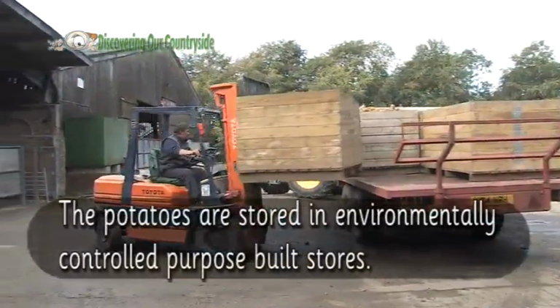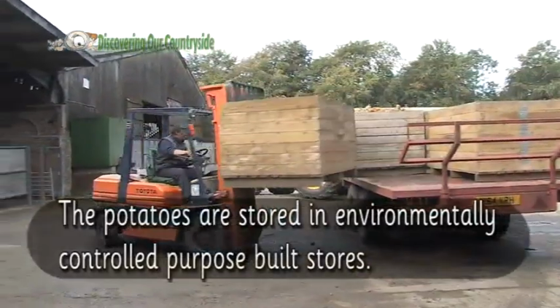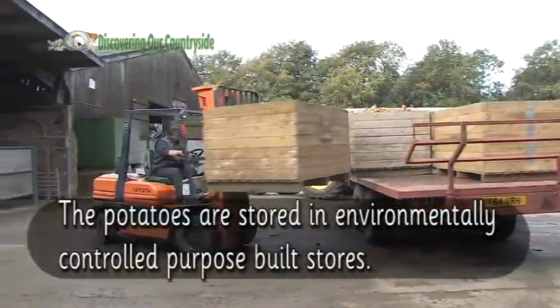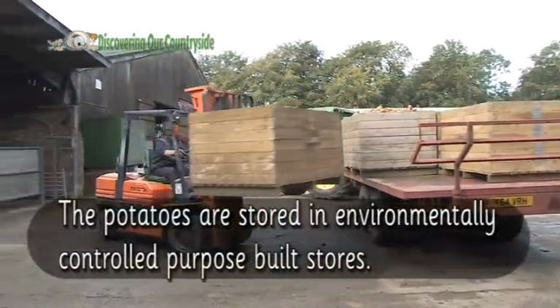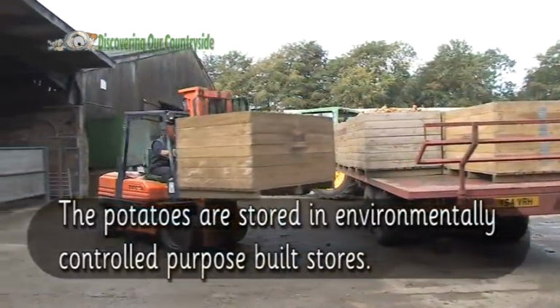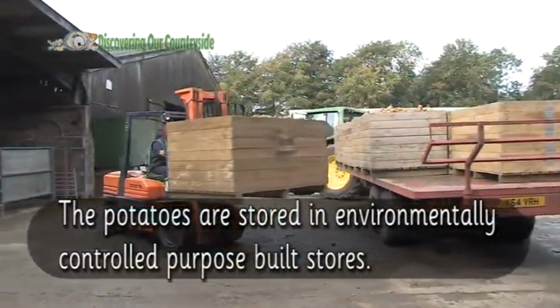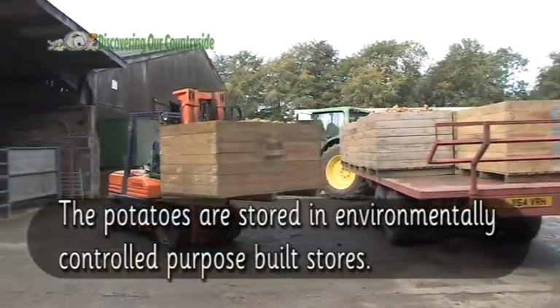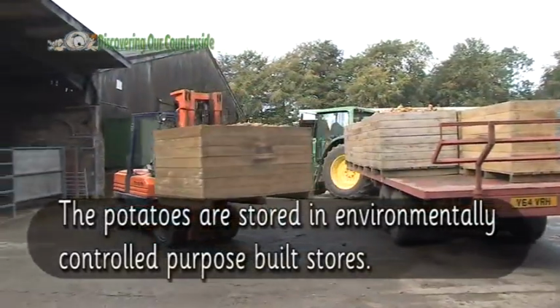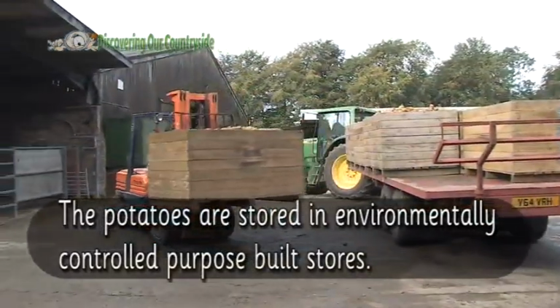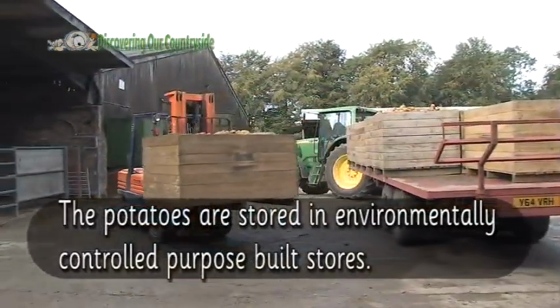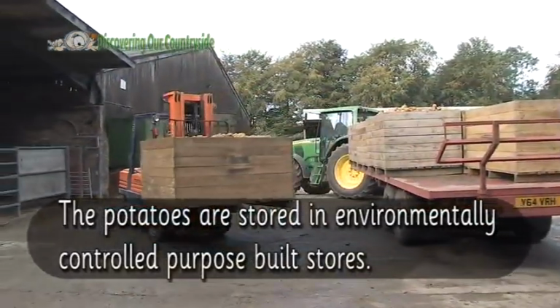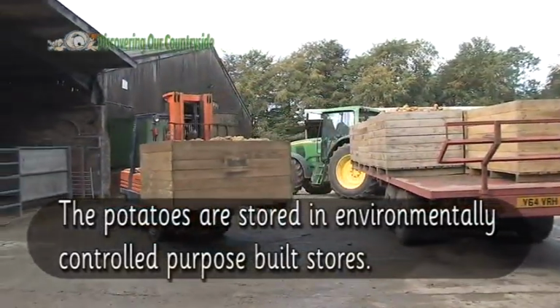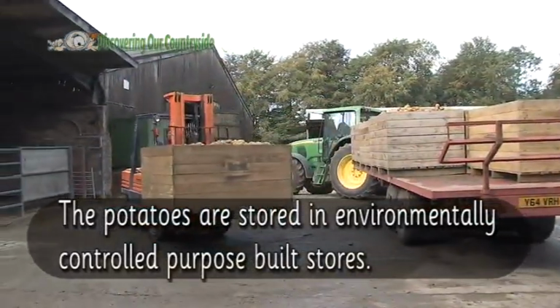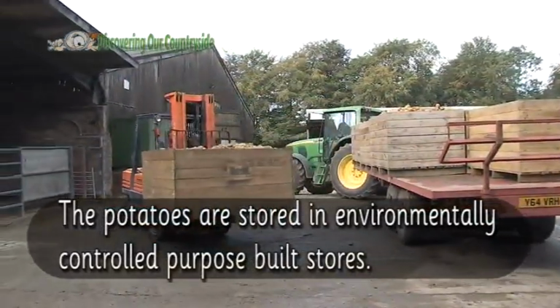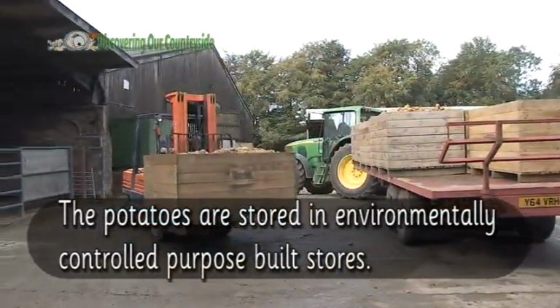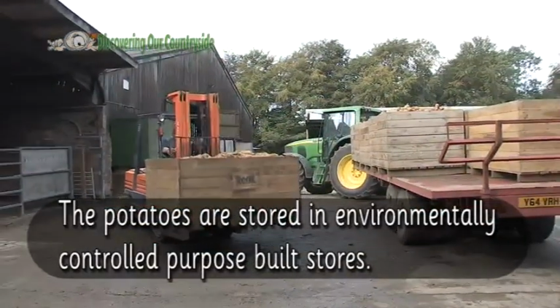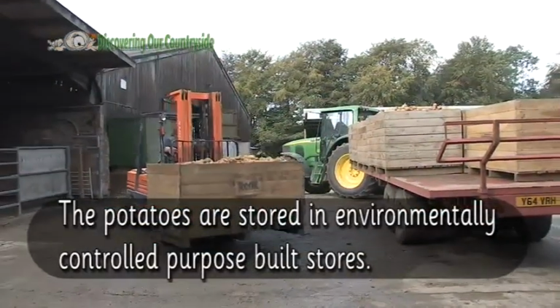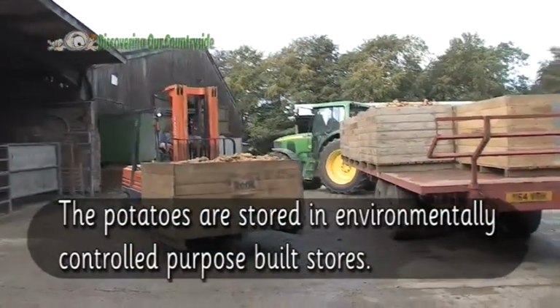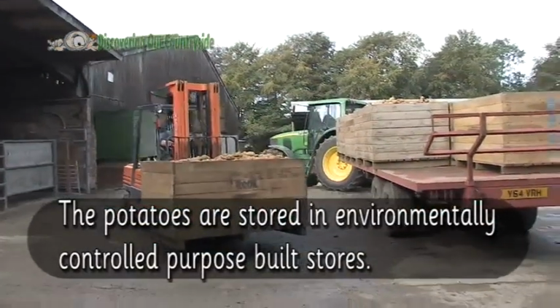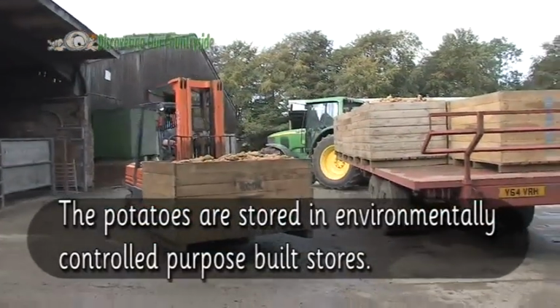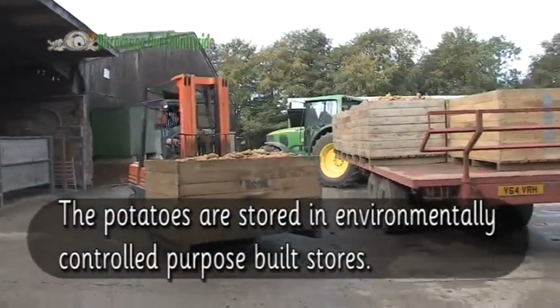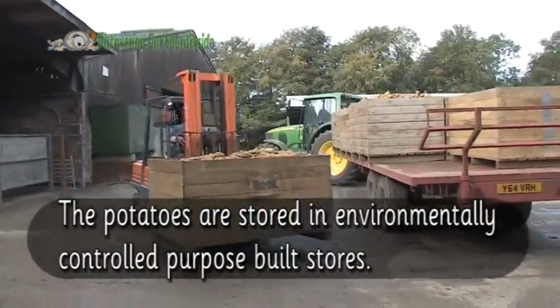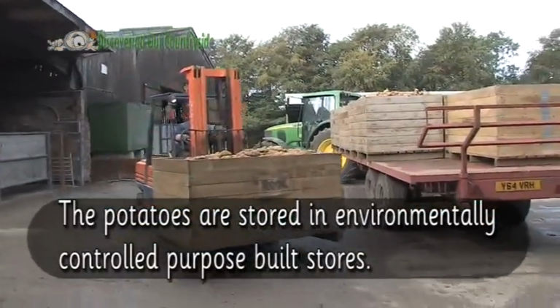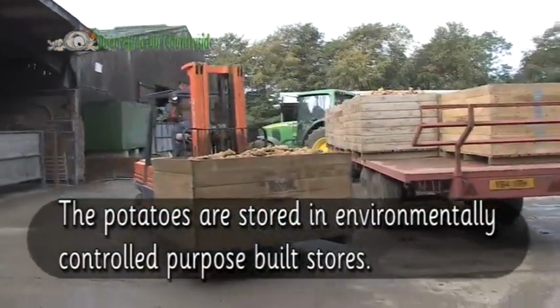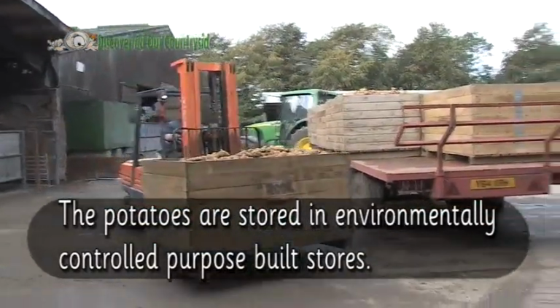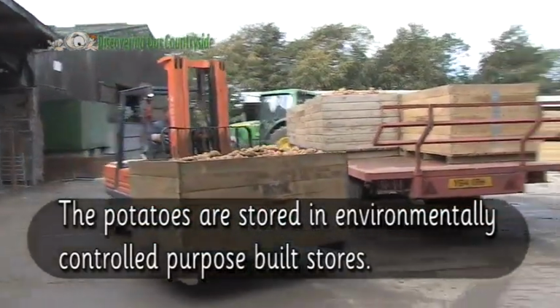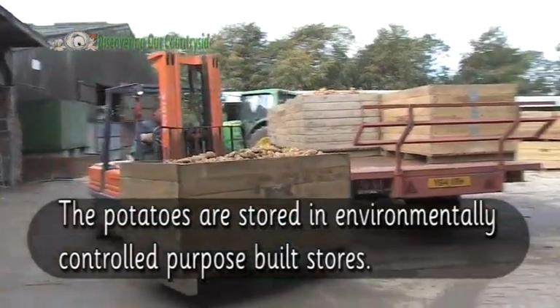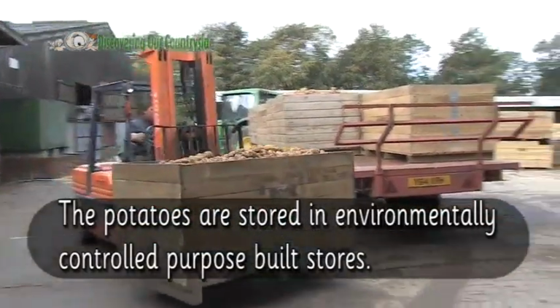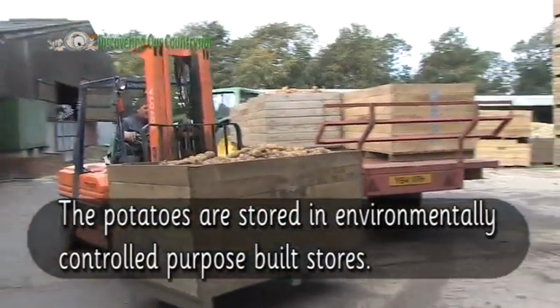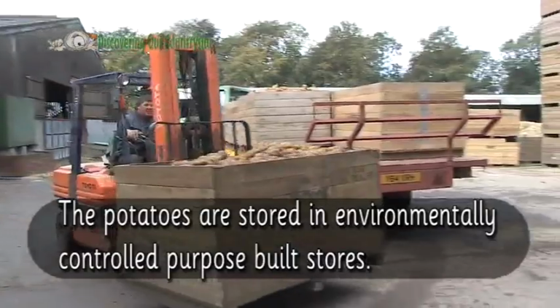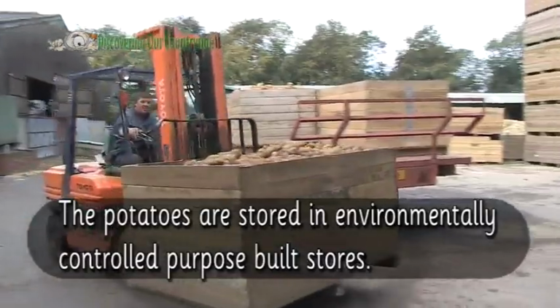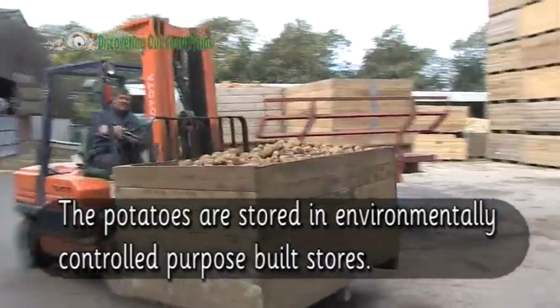The potatoes are now stored in environmentally controlled, purpose-built stores.